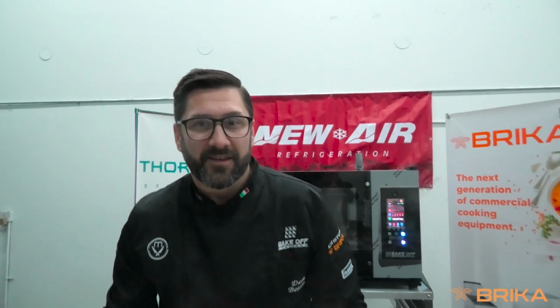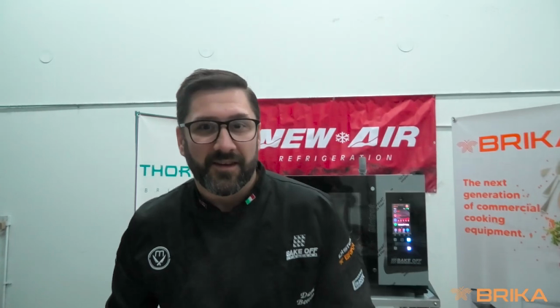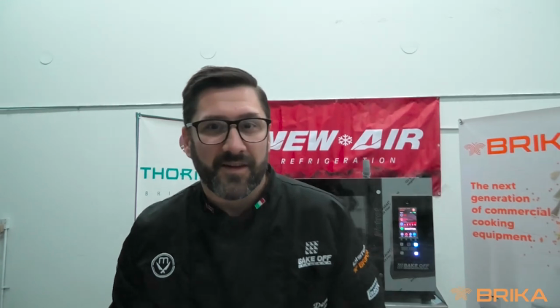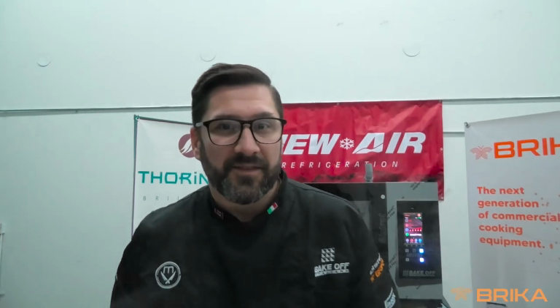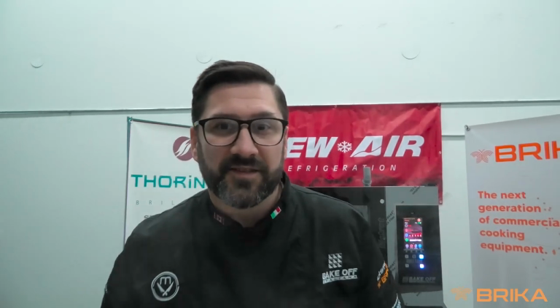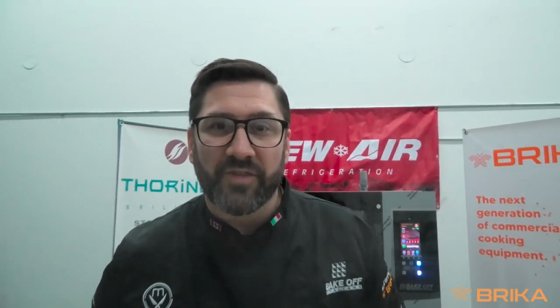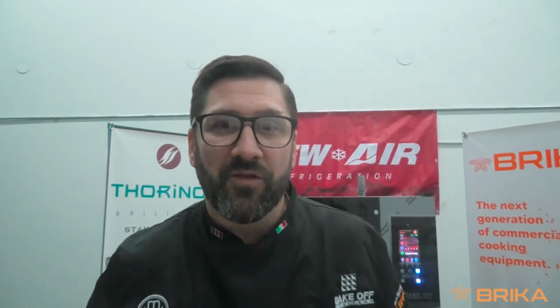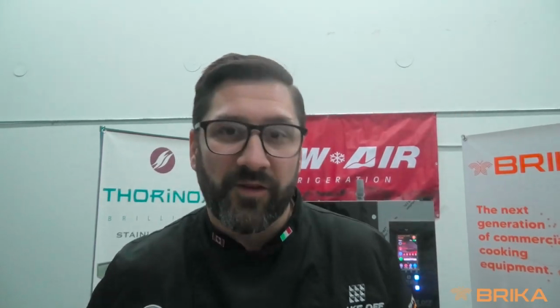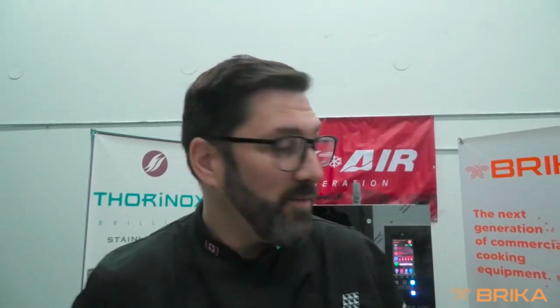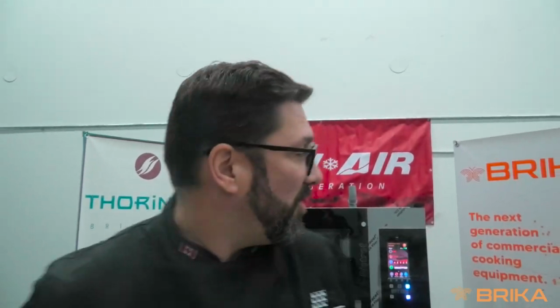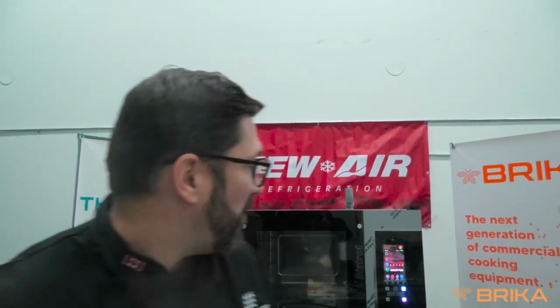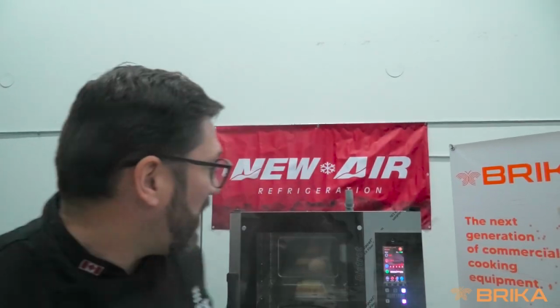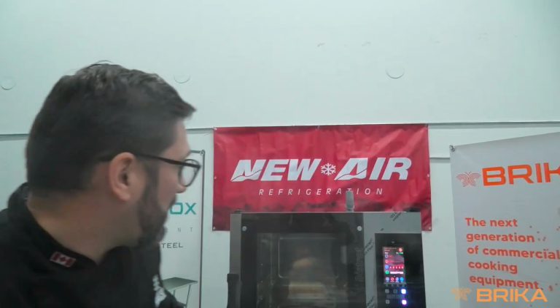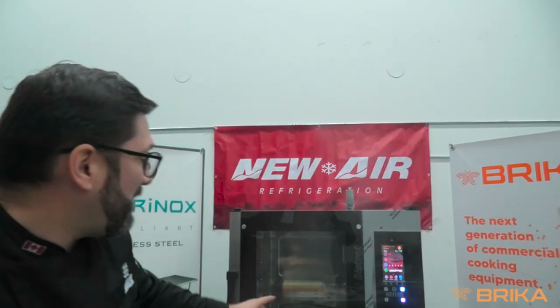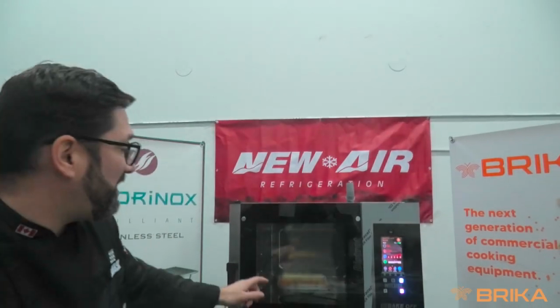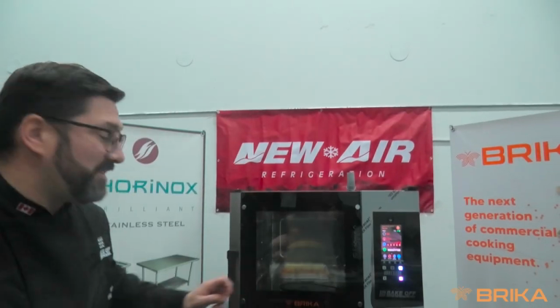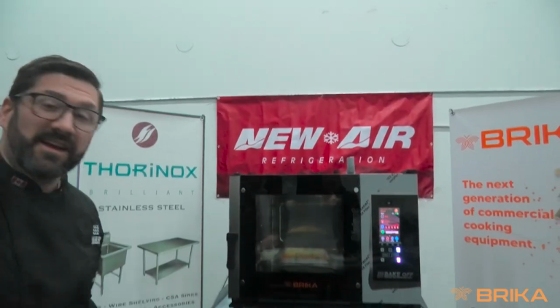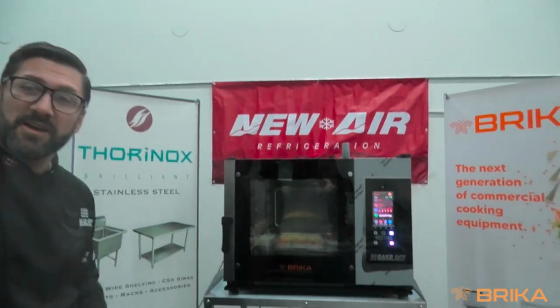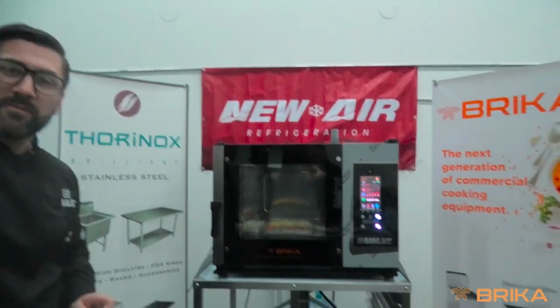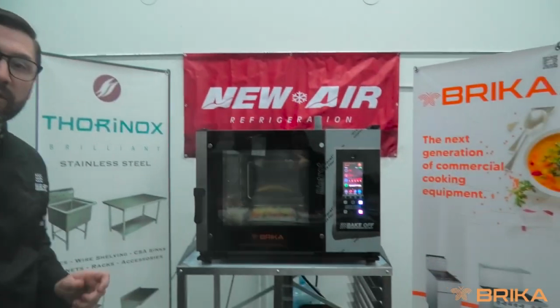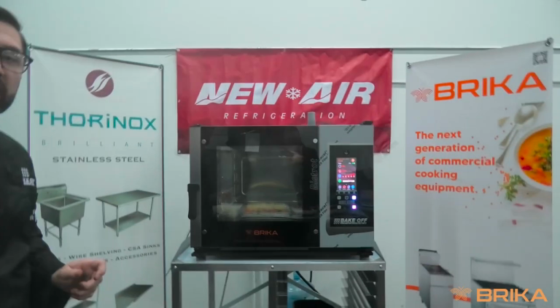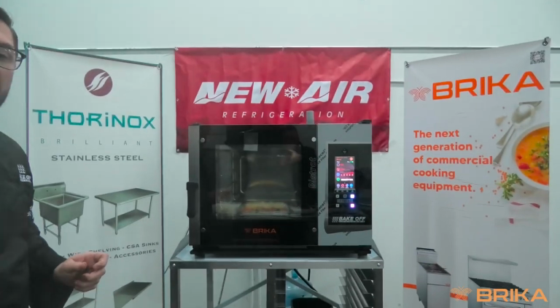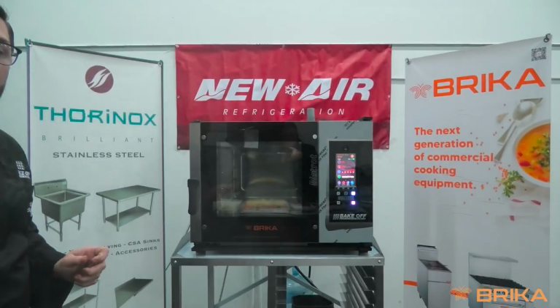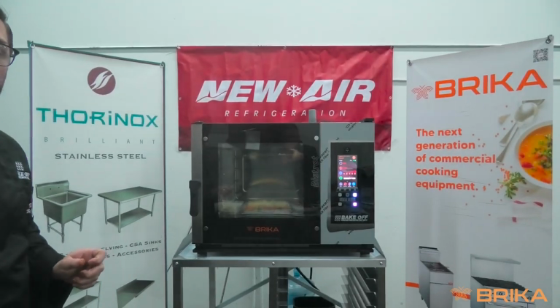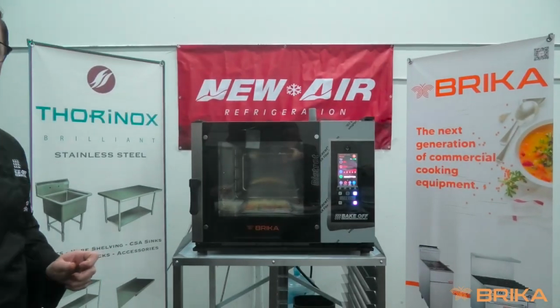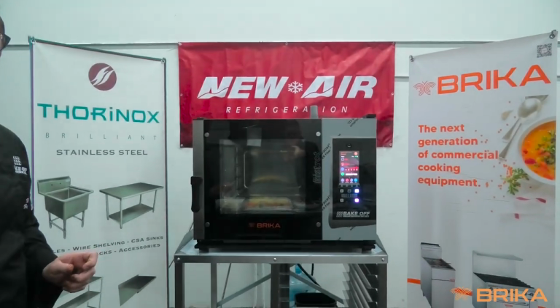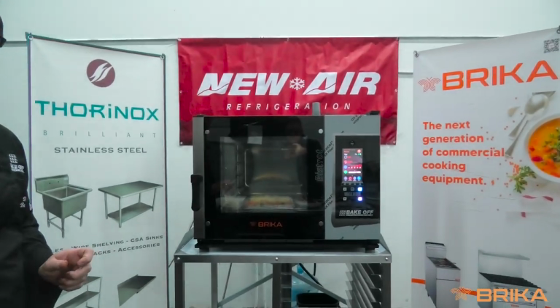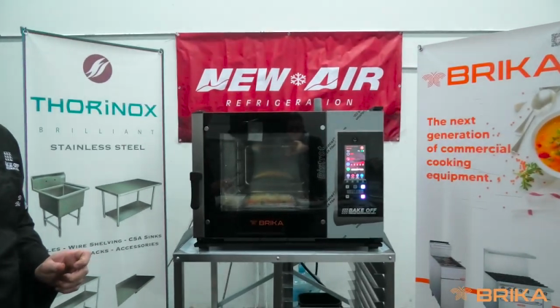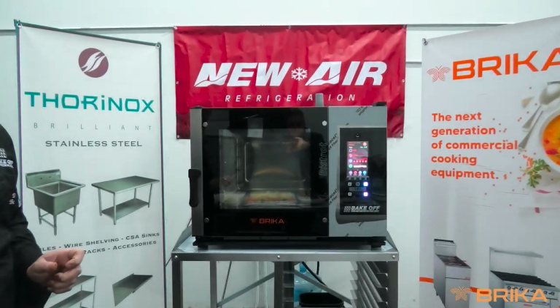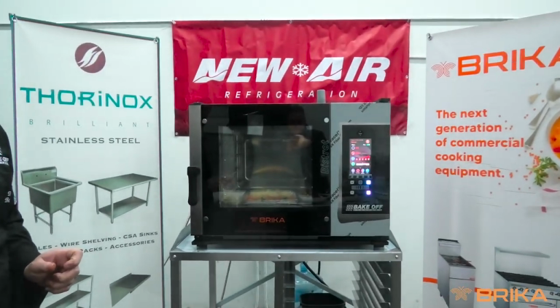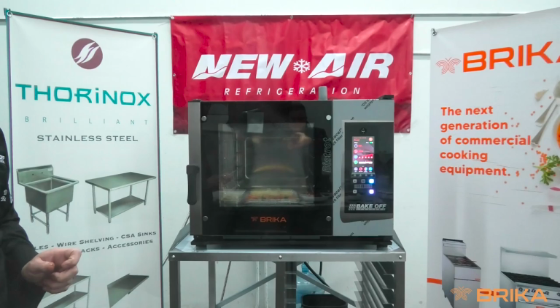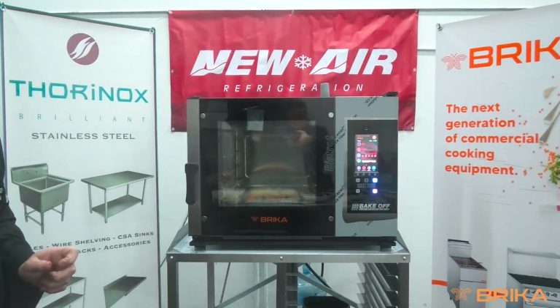This is all from our amazing Bricka combi oven. Enjoy!